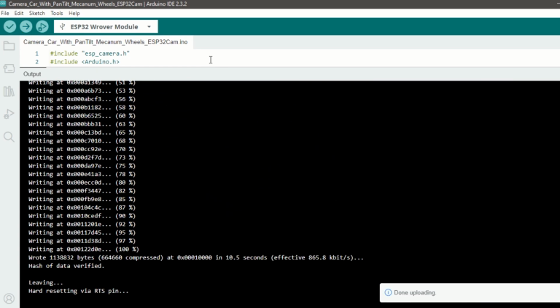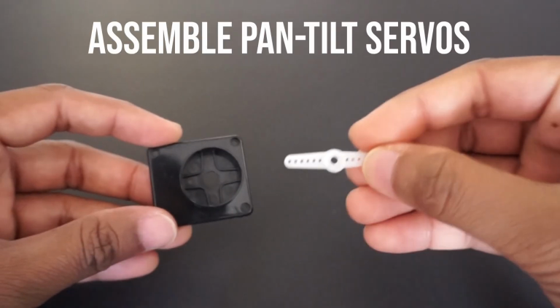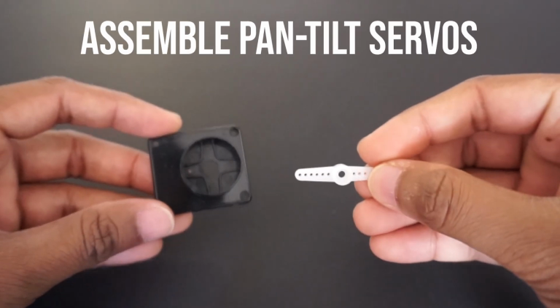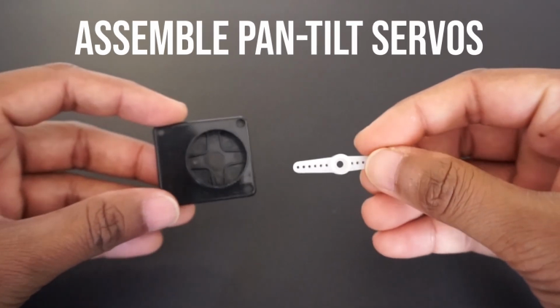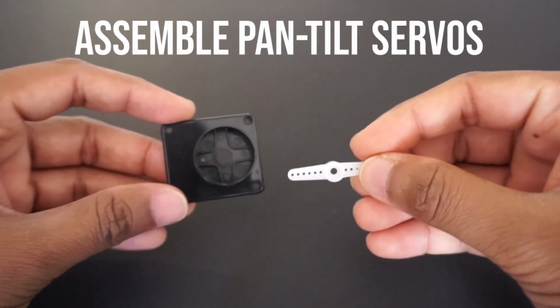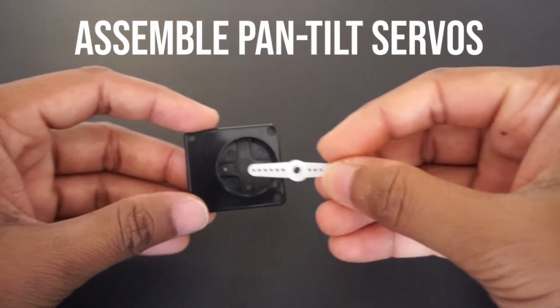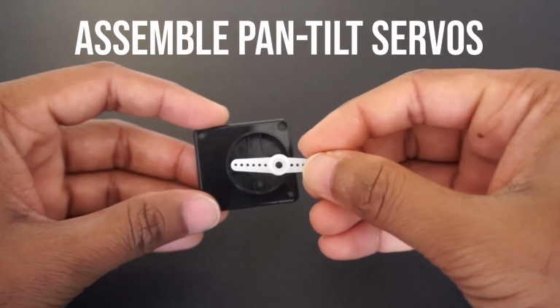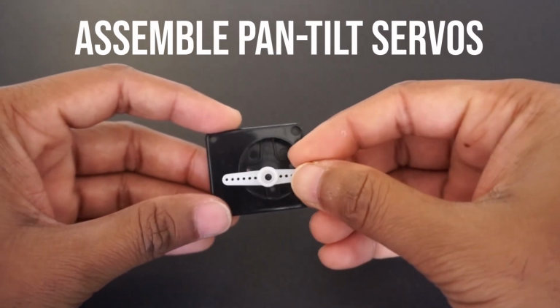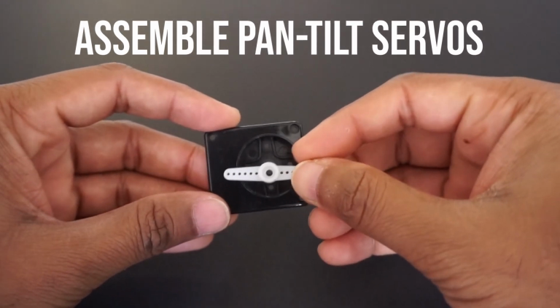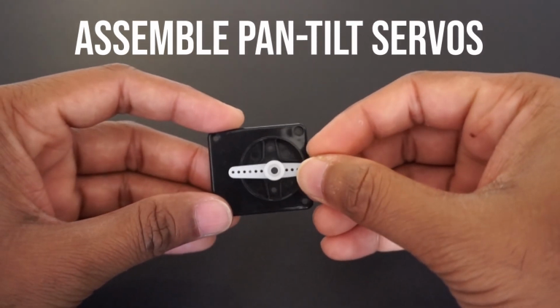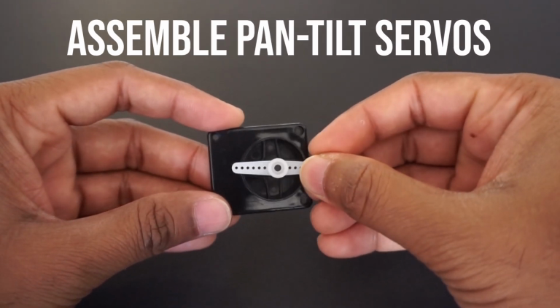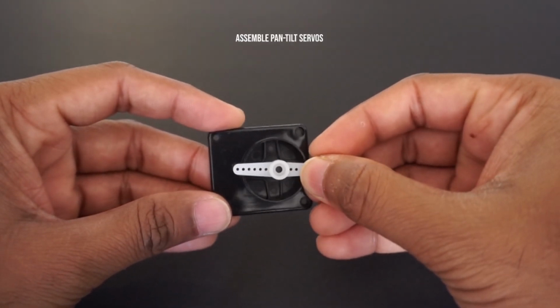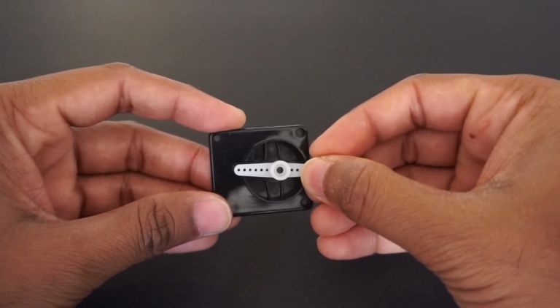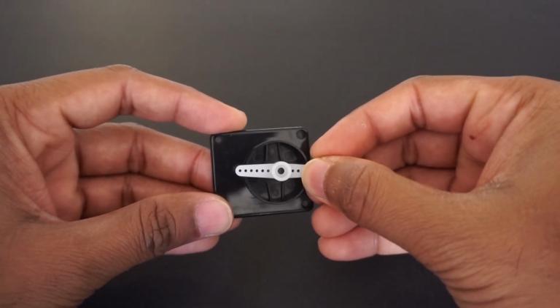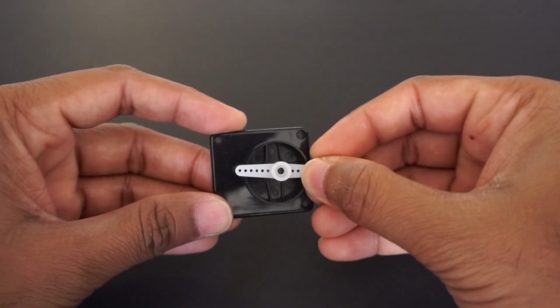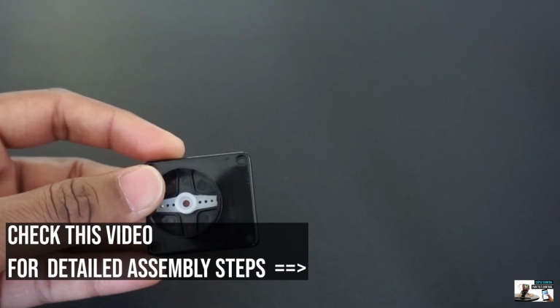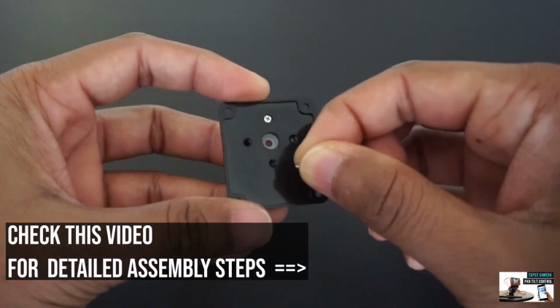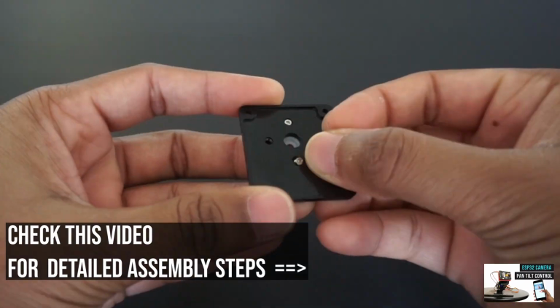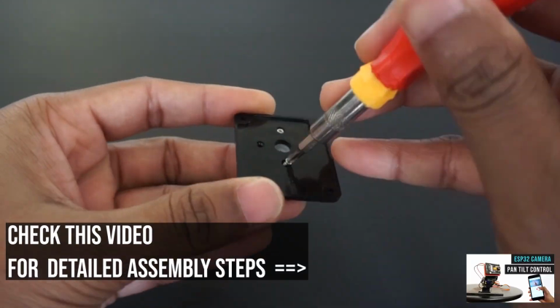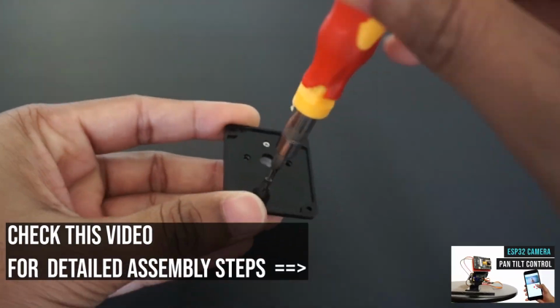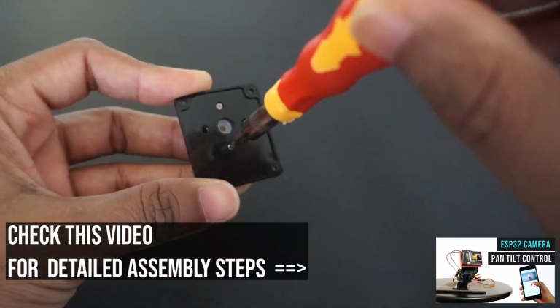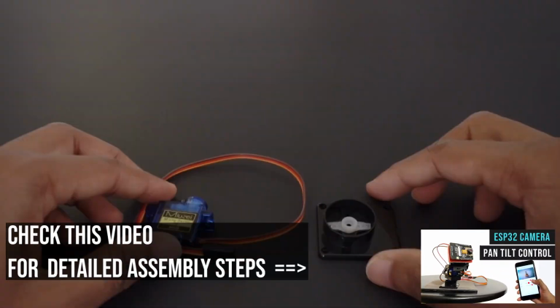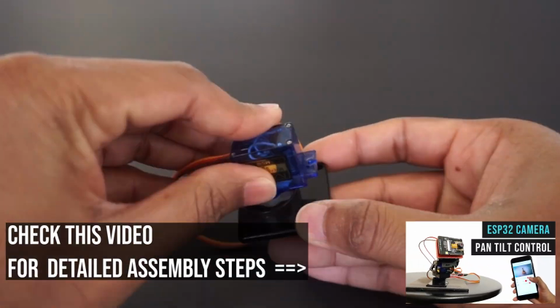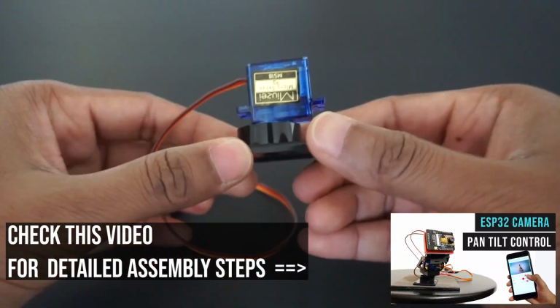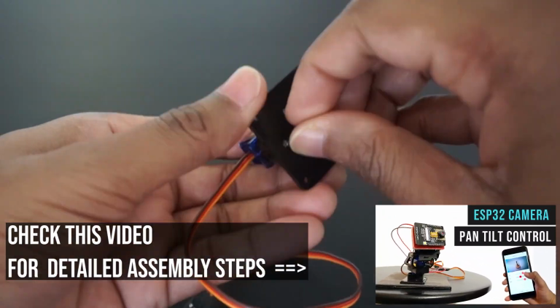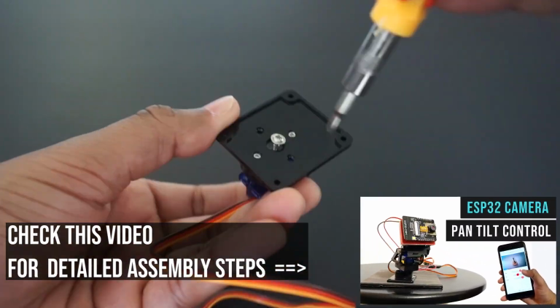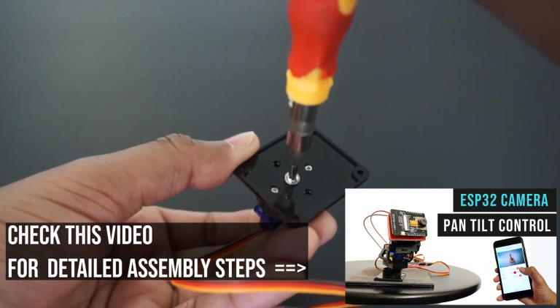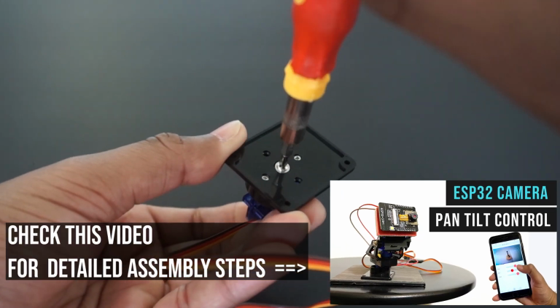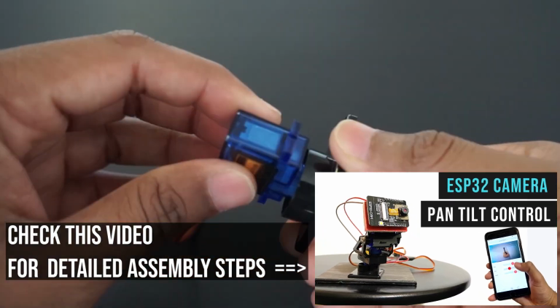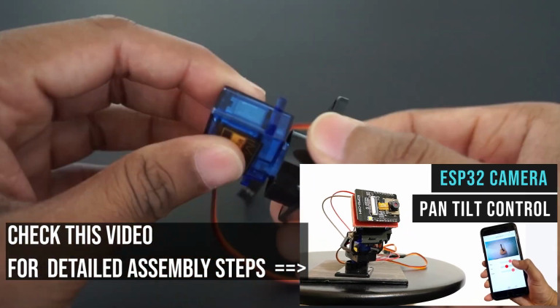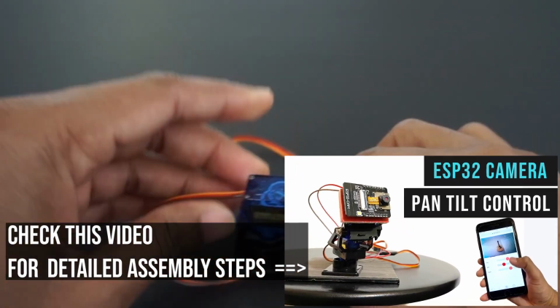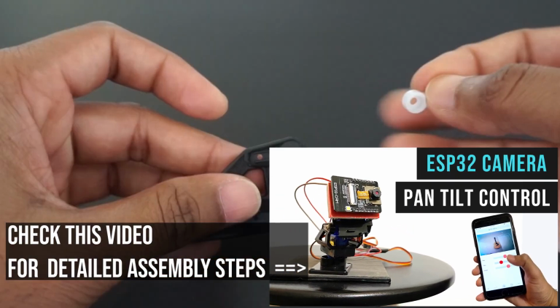Let's first assemble the pan tilt bracket and fix the servos. Please check my video on pan tilt control for detailed assembly.